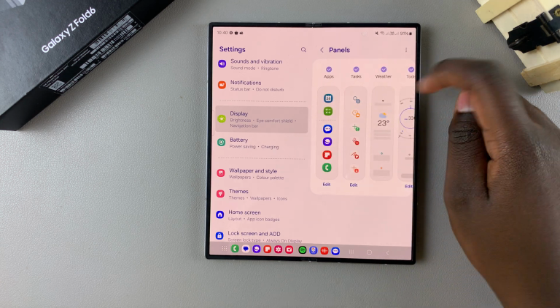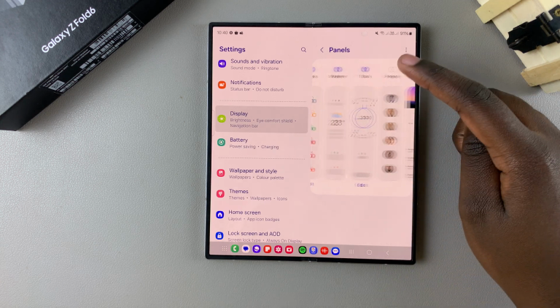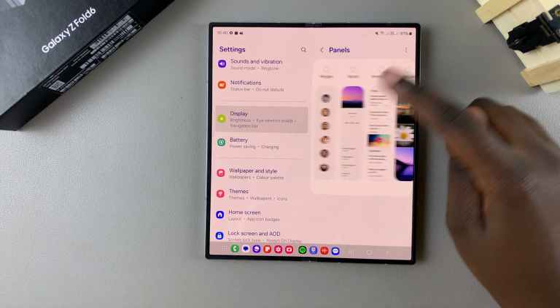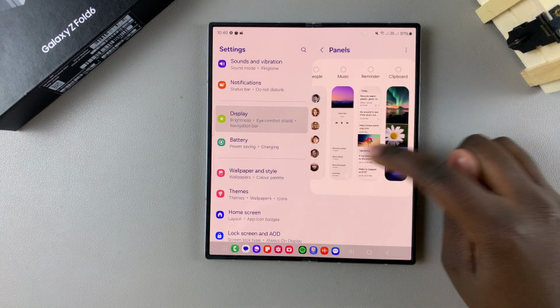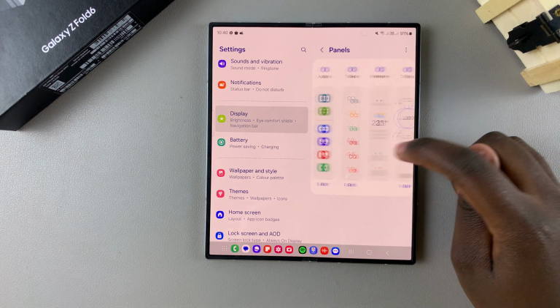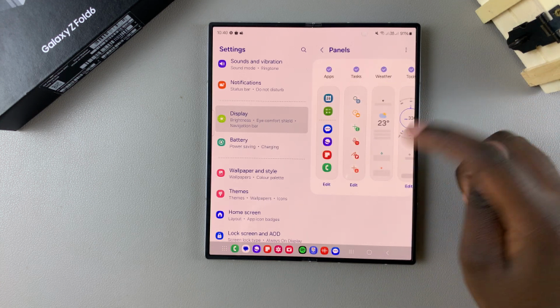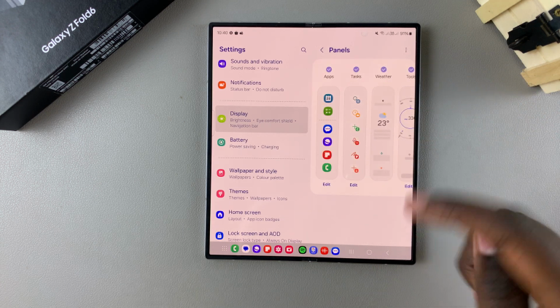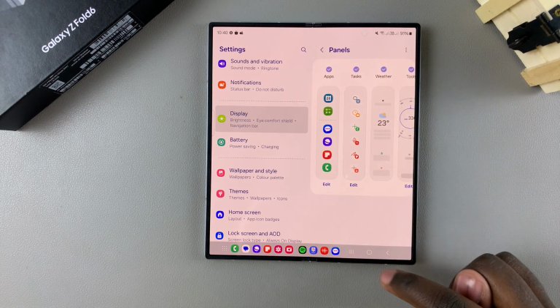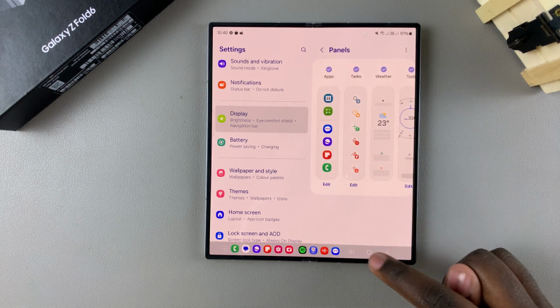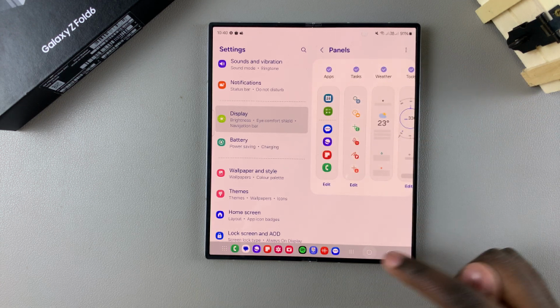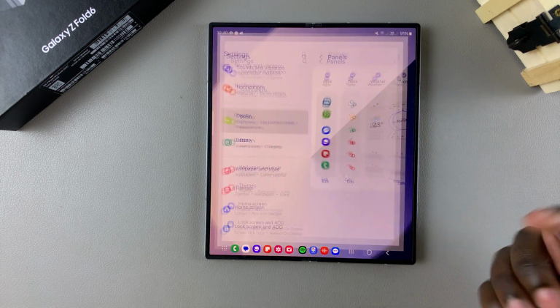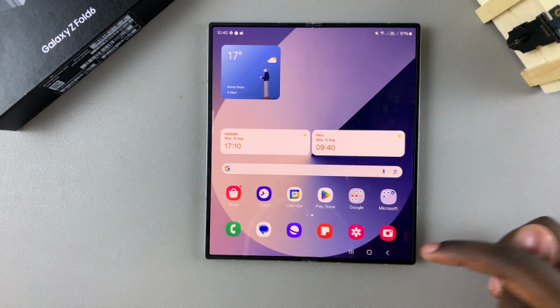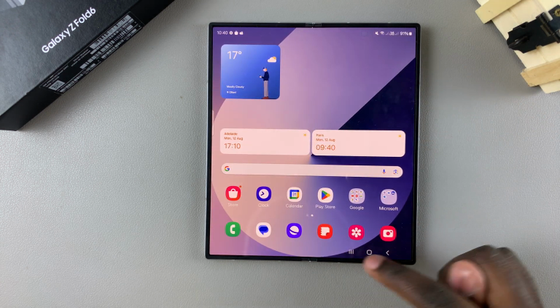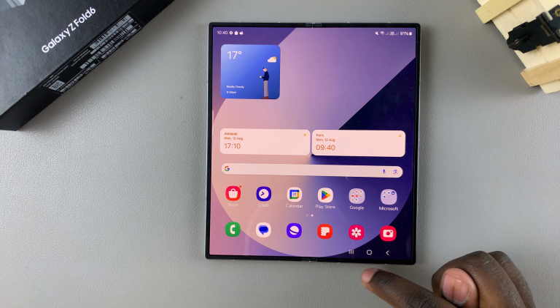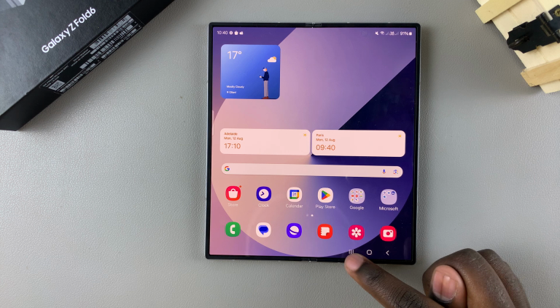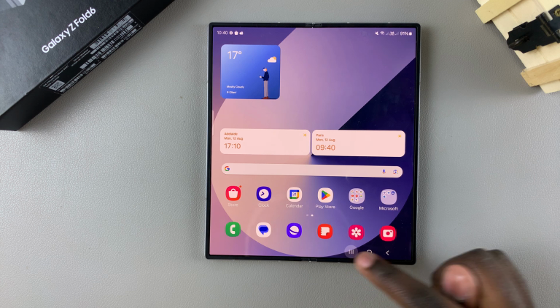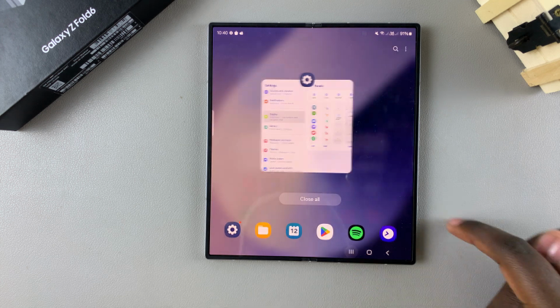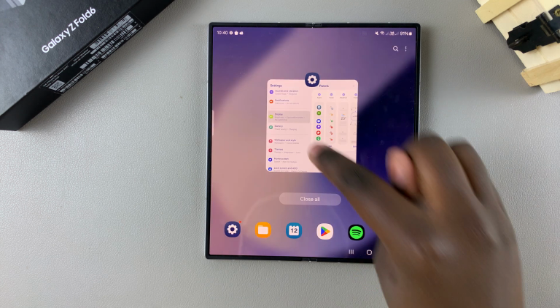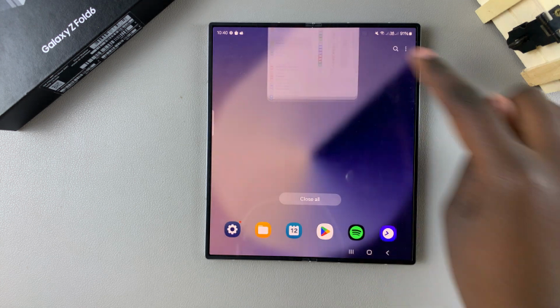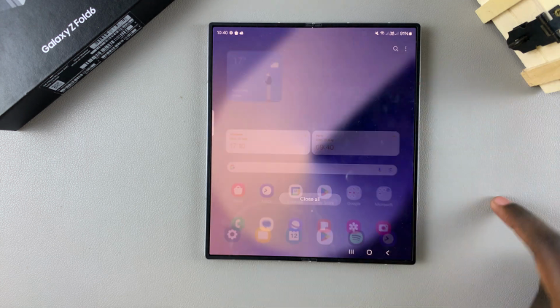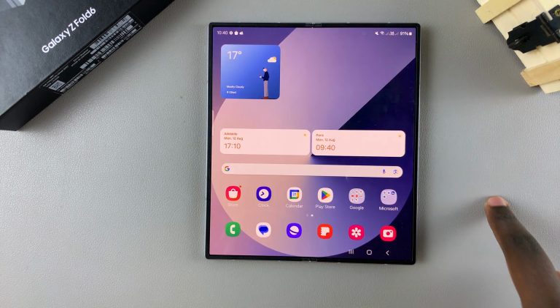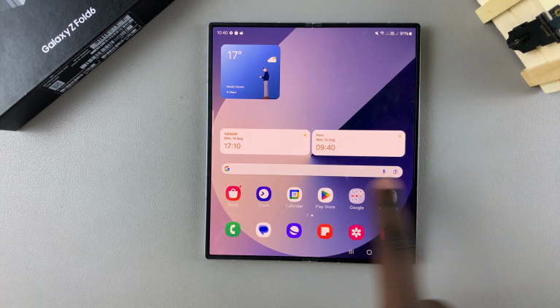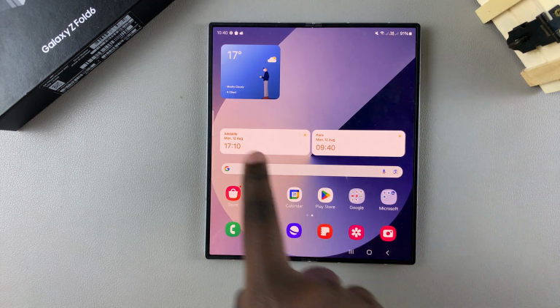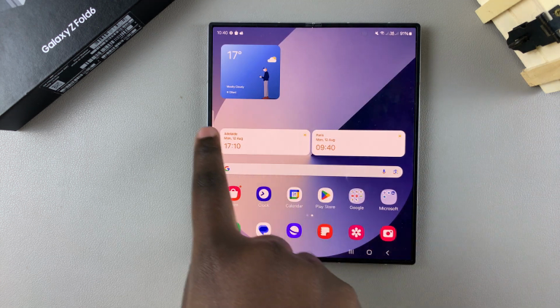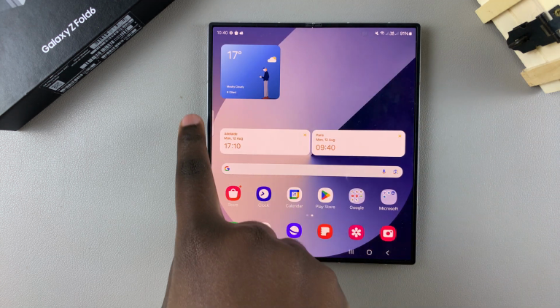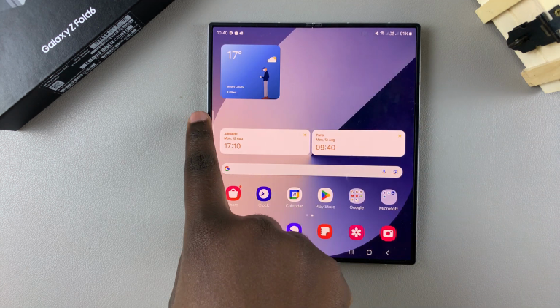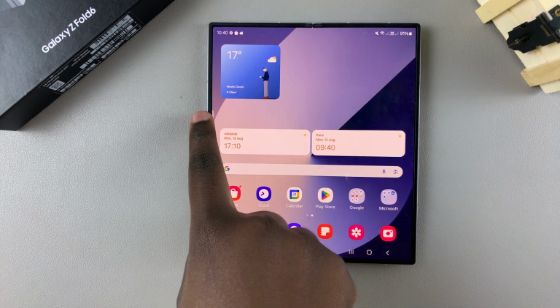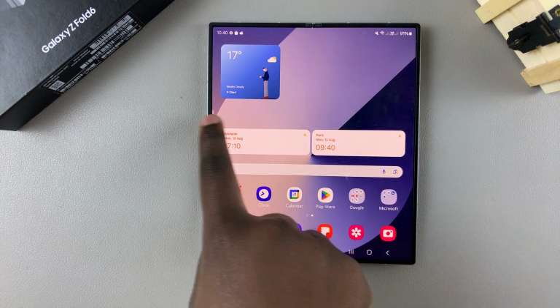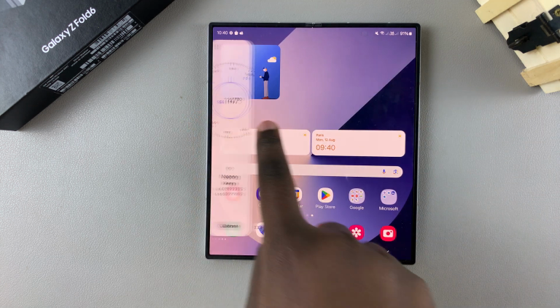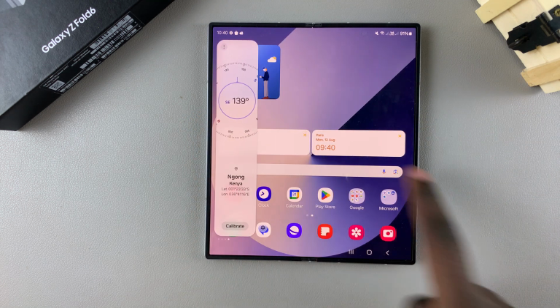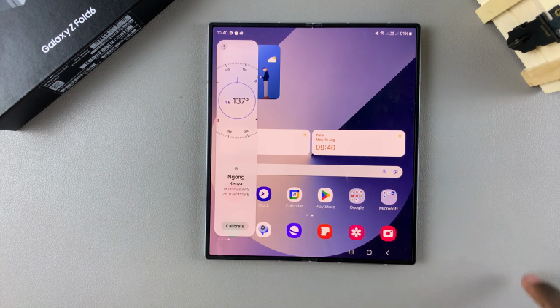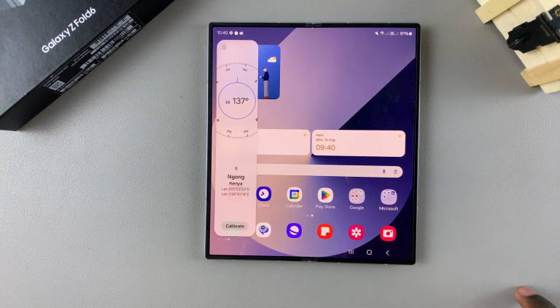Once it's been added onto your Edge Panels, go back to the home screen and from here swipe to bring up your Edge Panel.